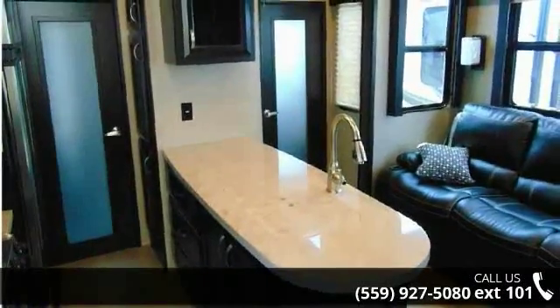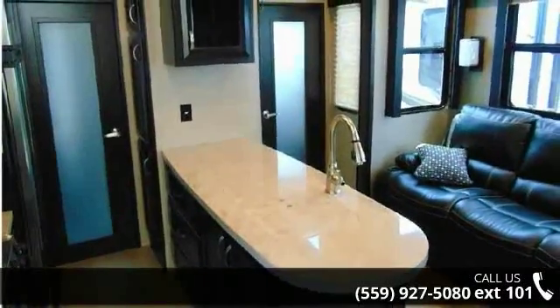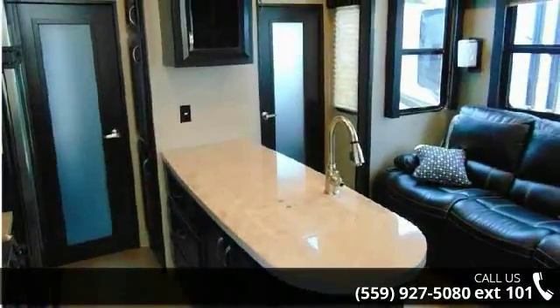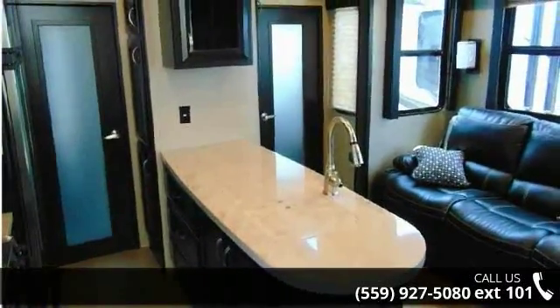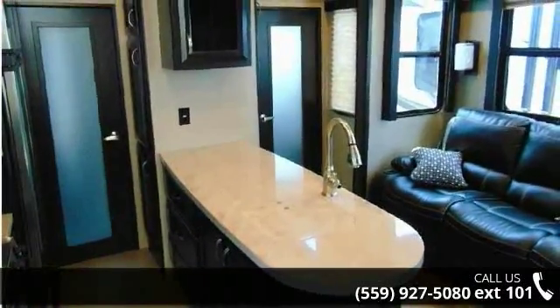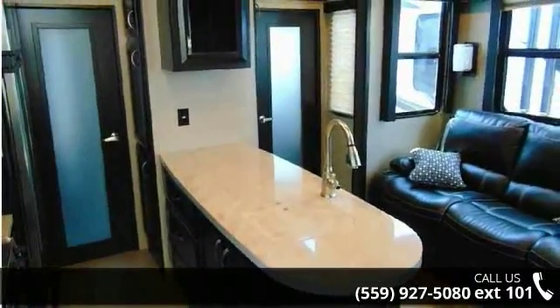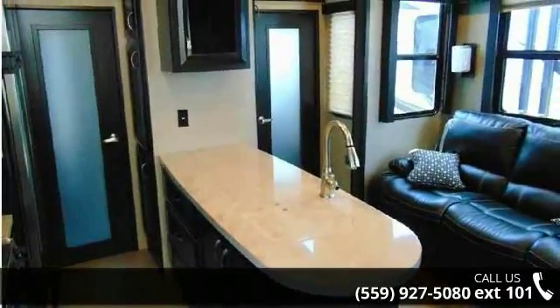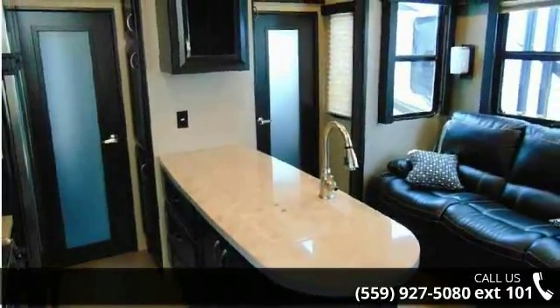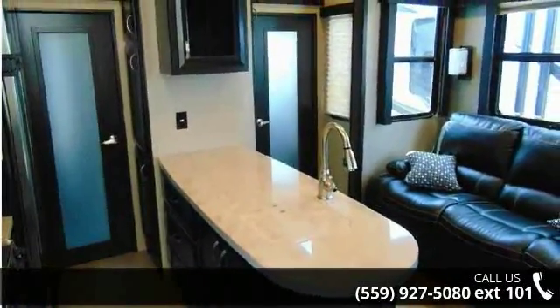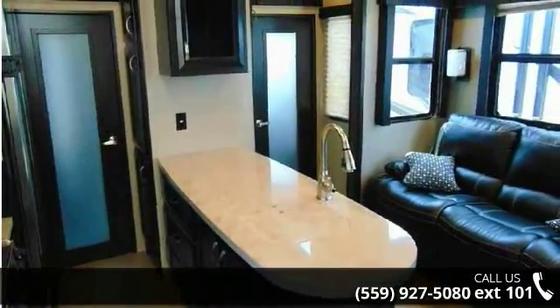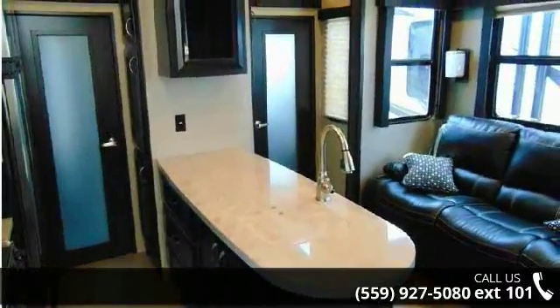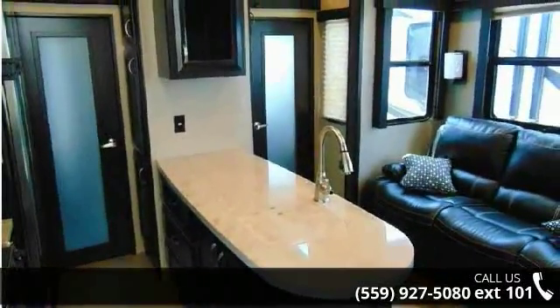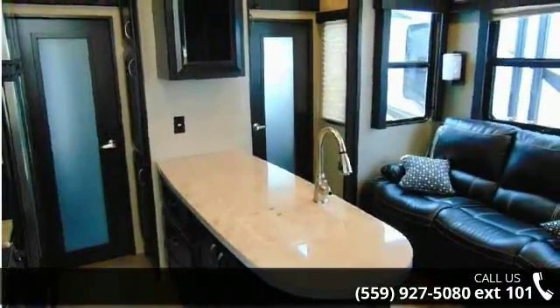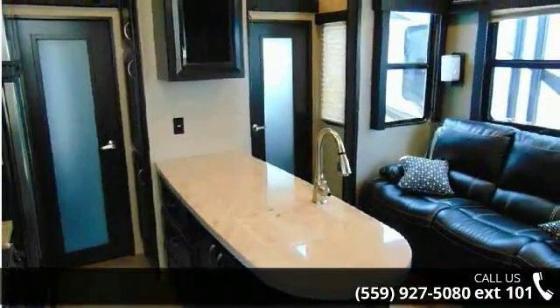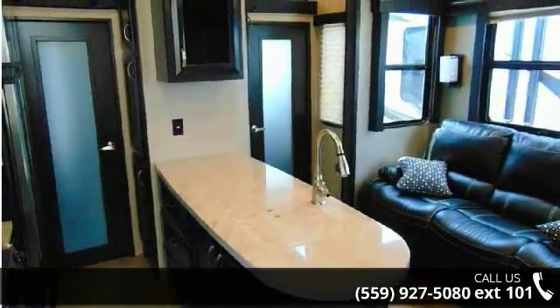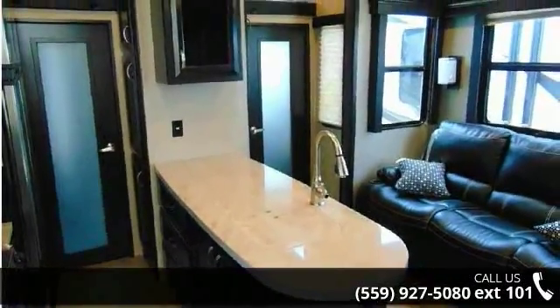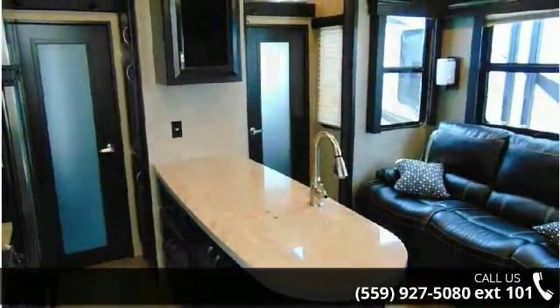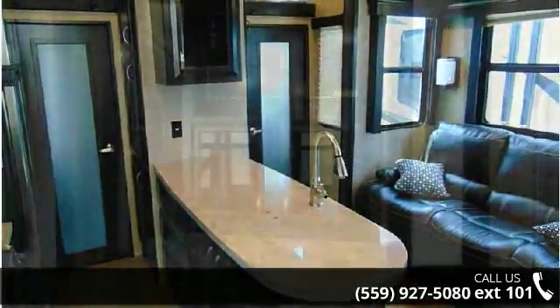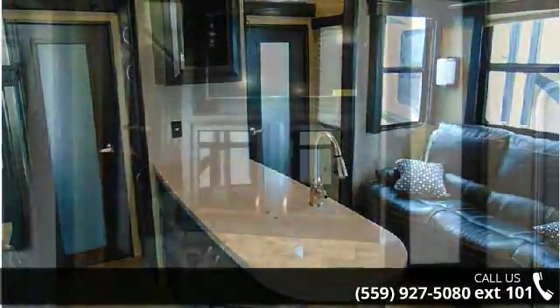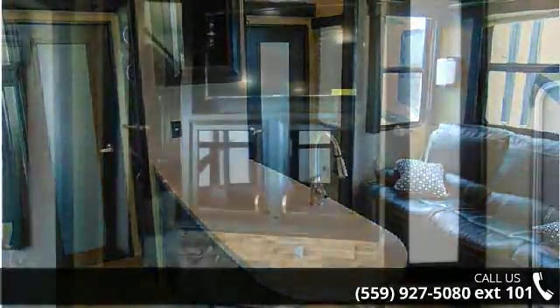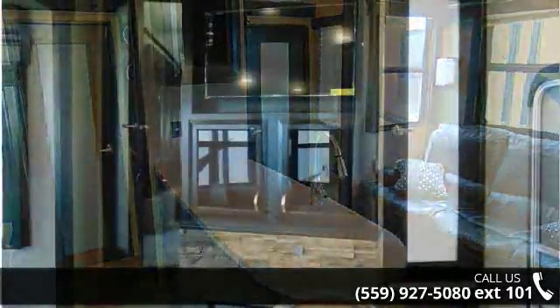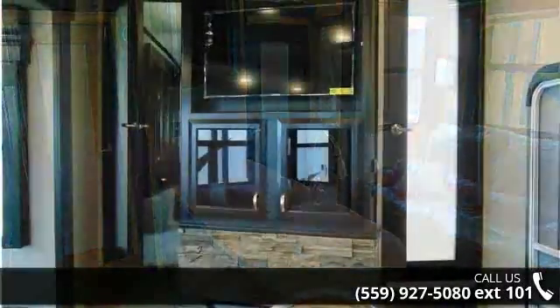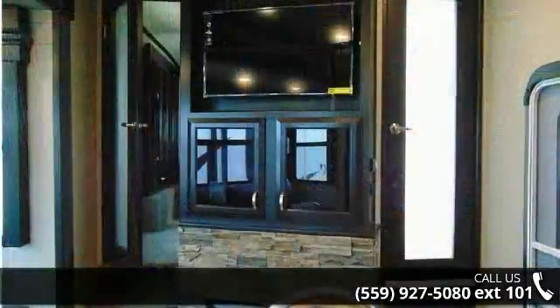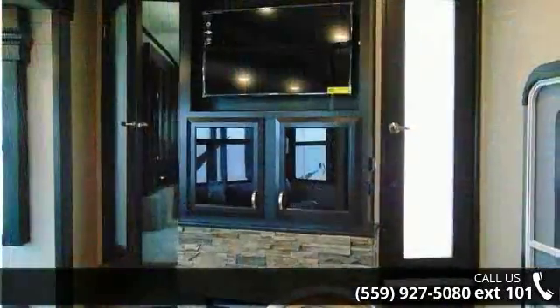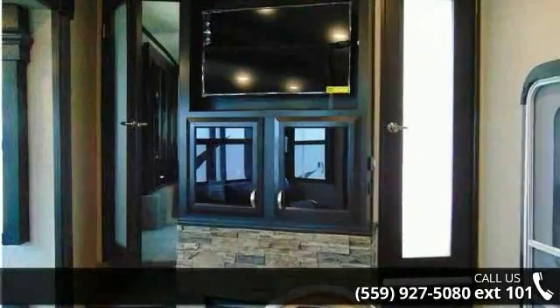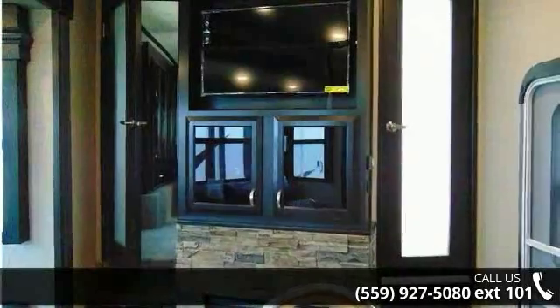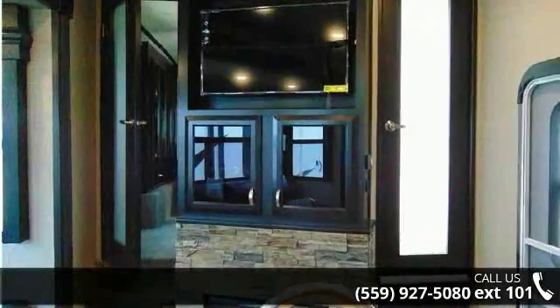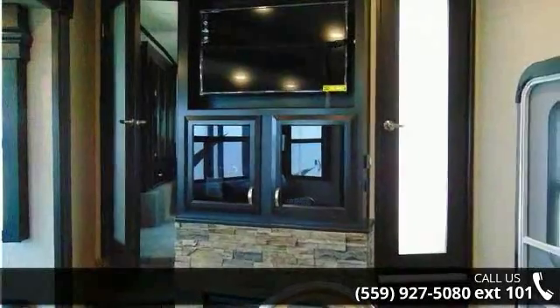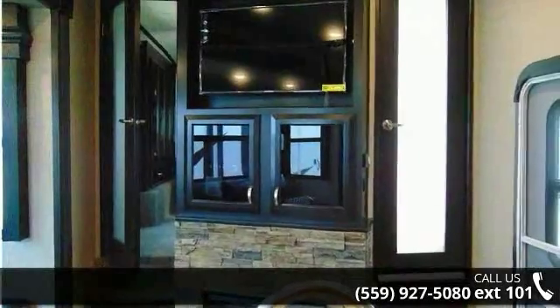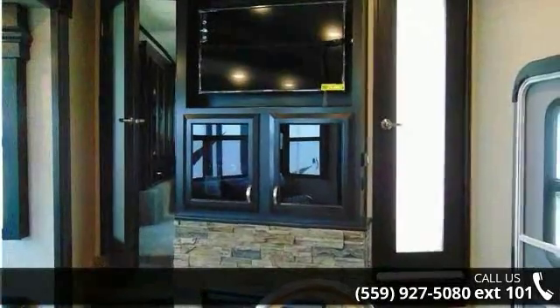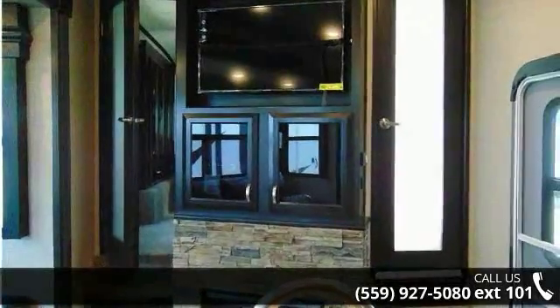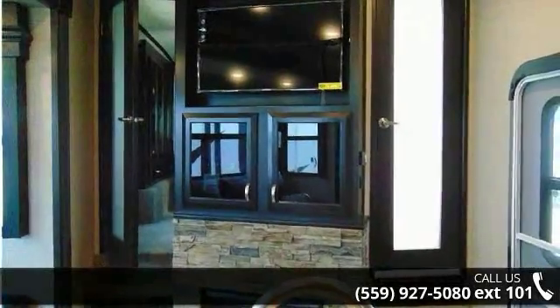Let us put you in the right RV for your needs. Call the dealer now for more information.